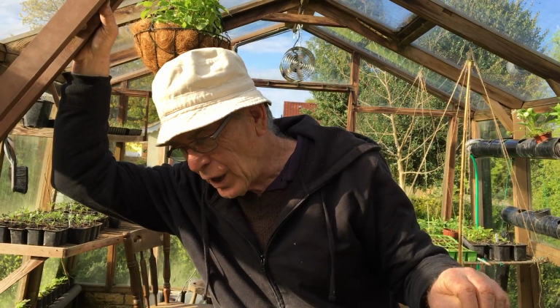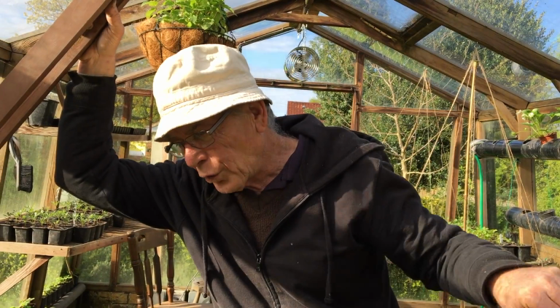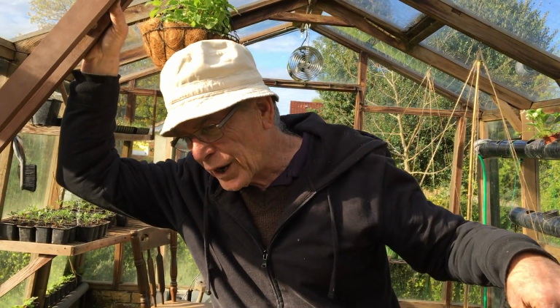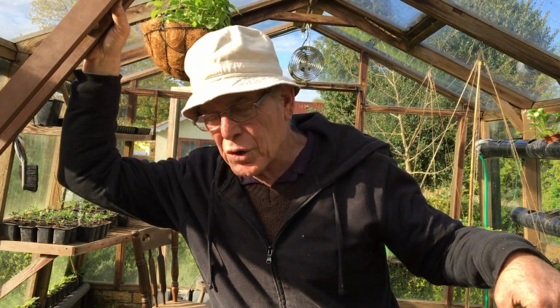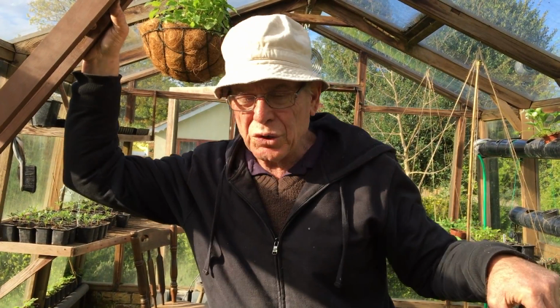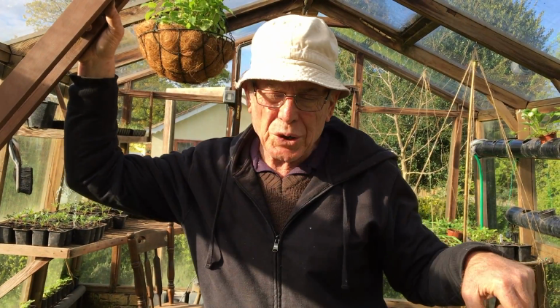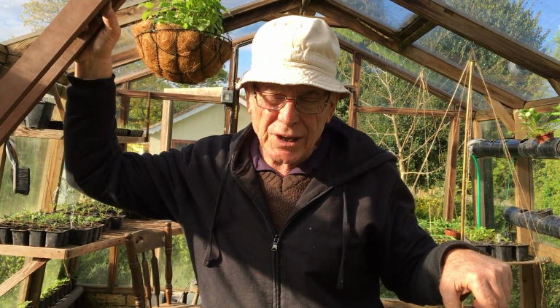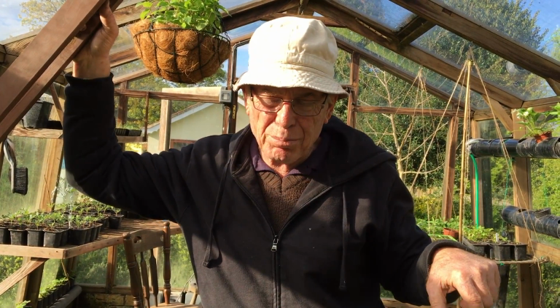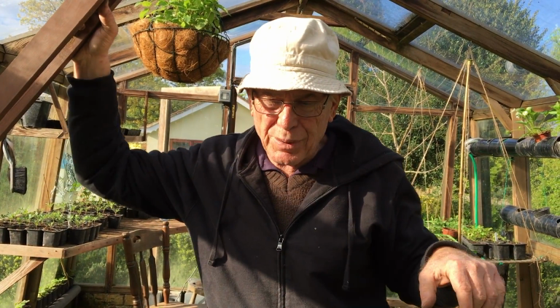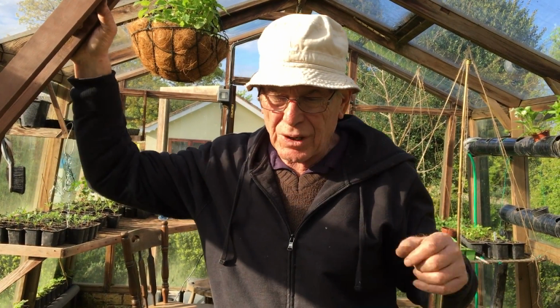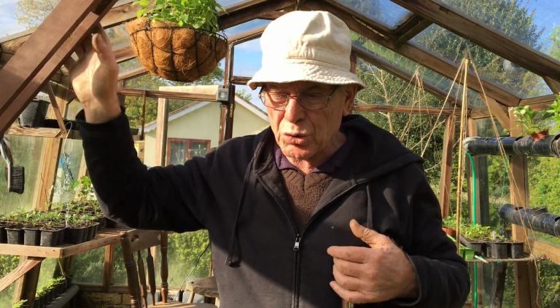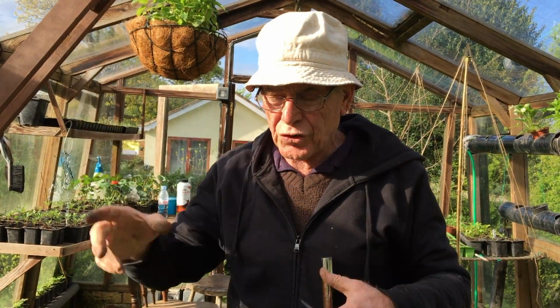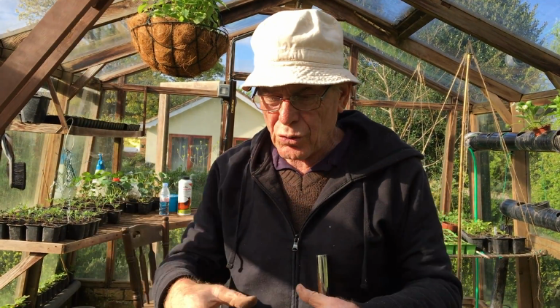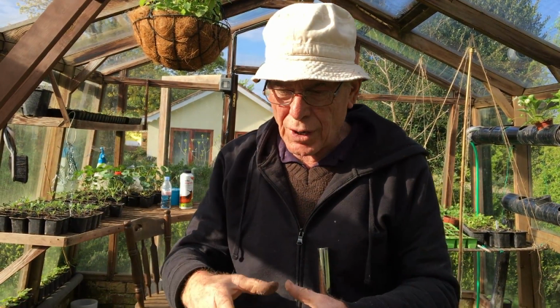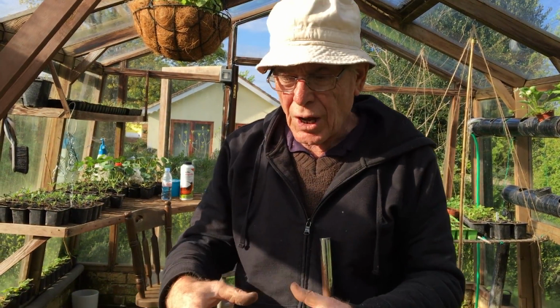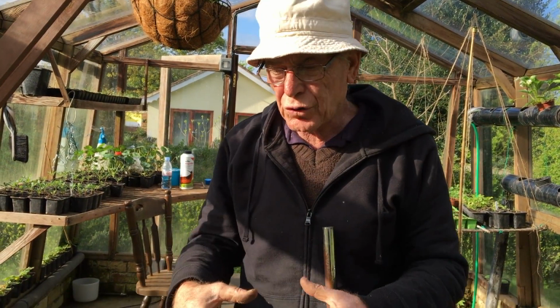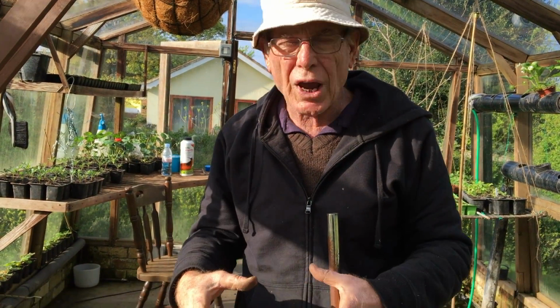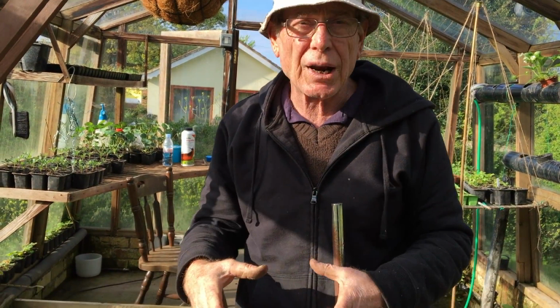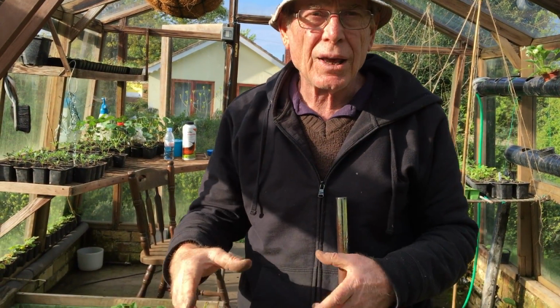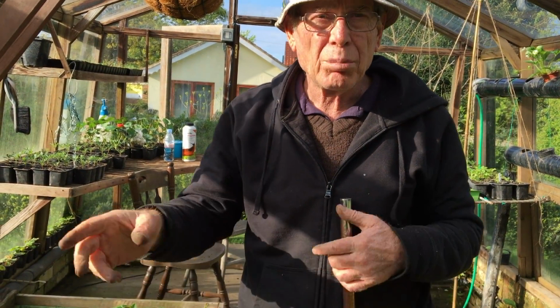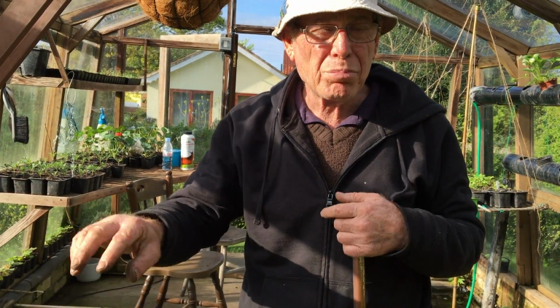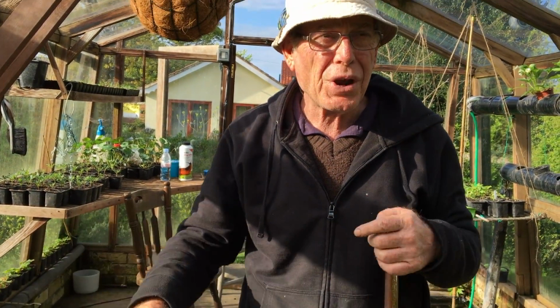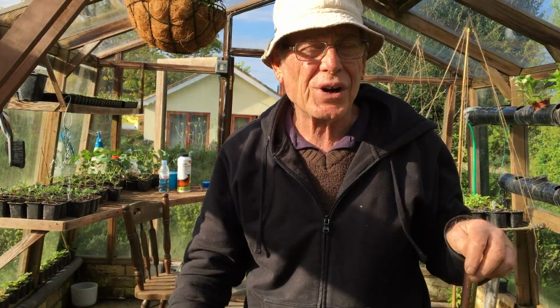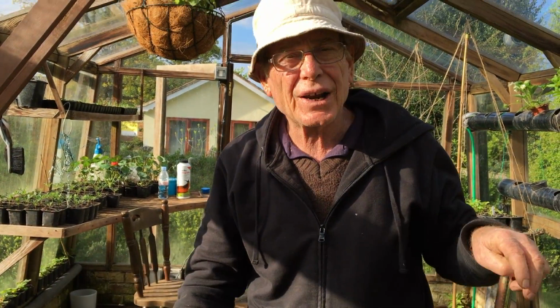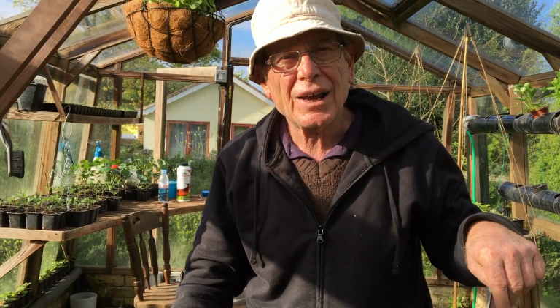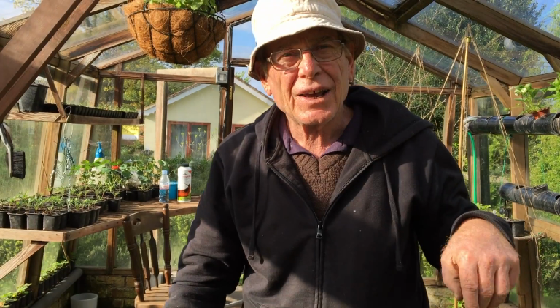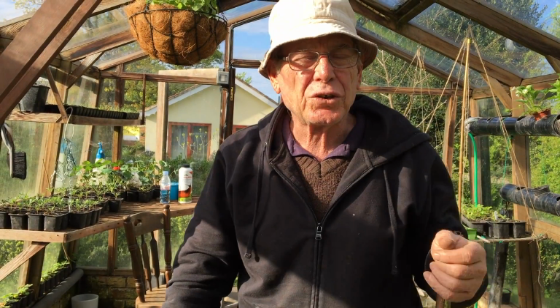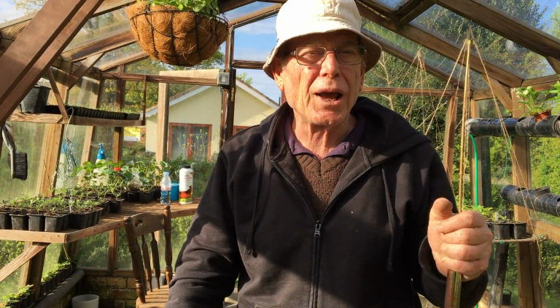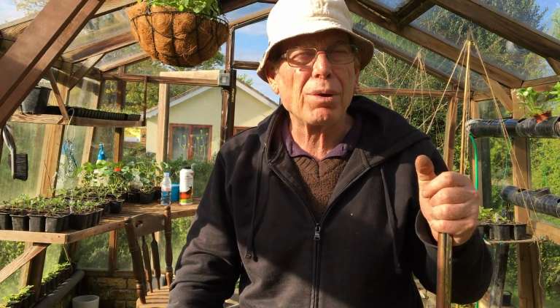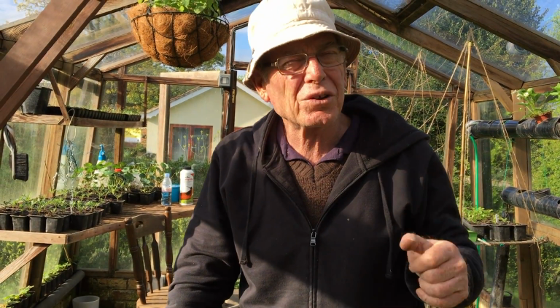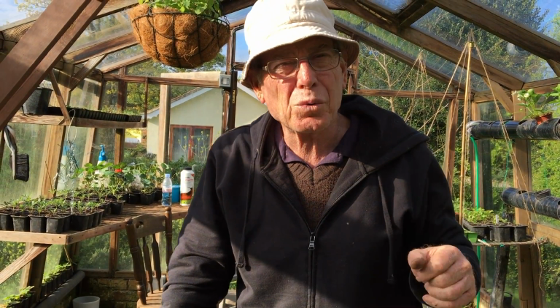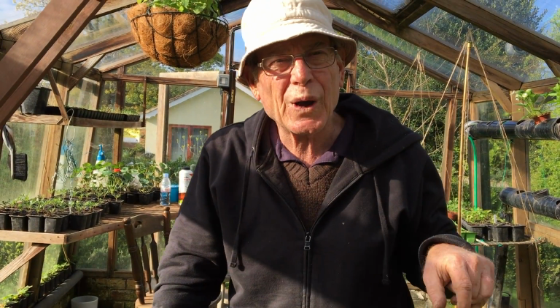Or you can get a saucer or a container and put some beer in it. I tend to like beer — I don't know why.